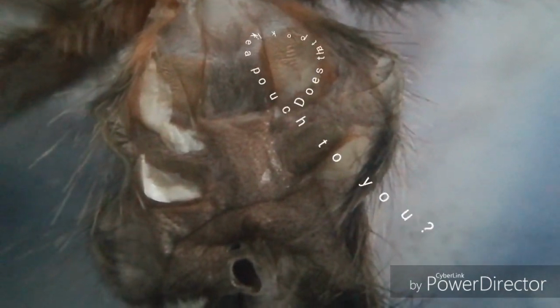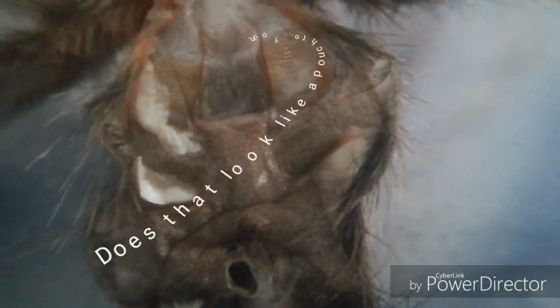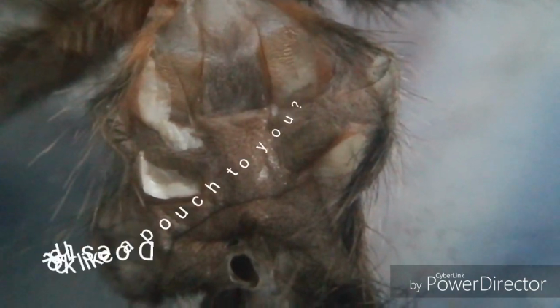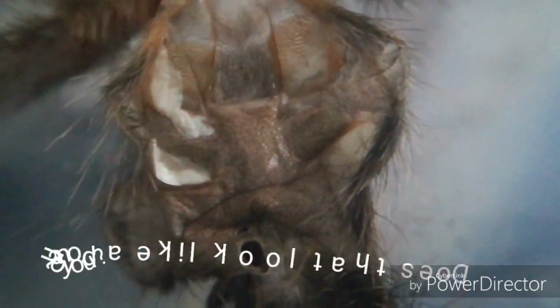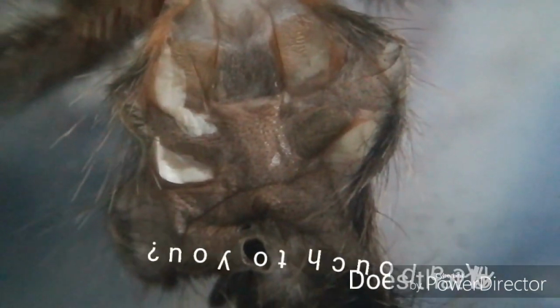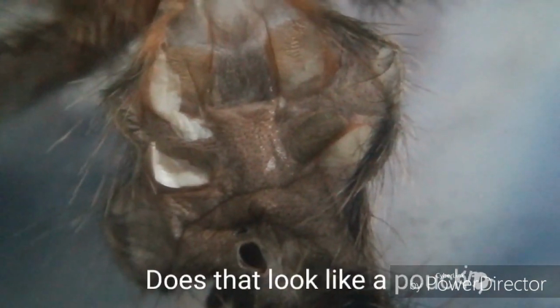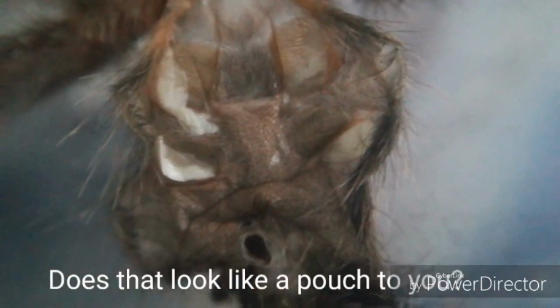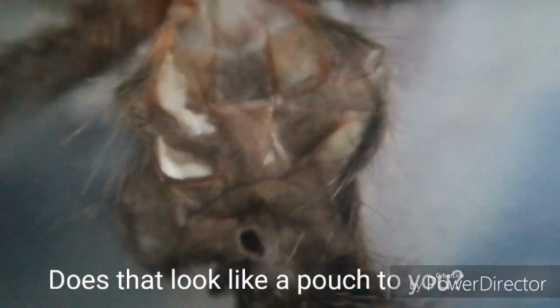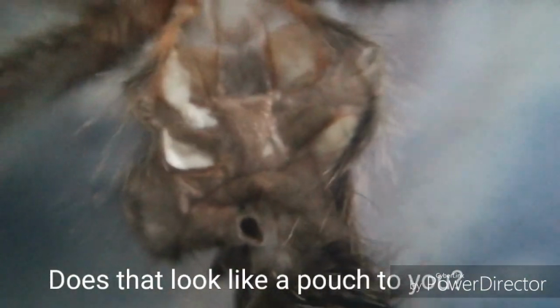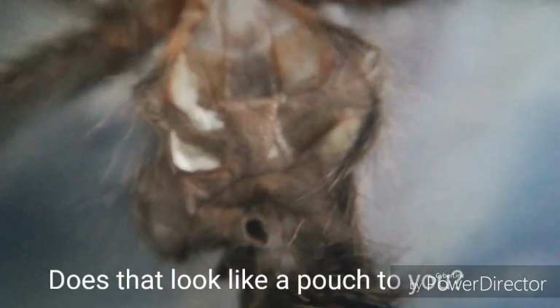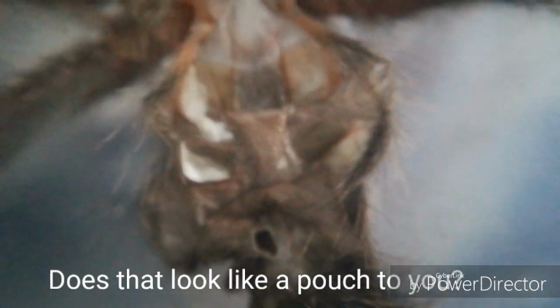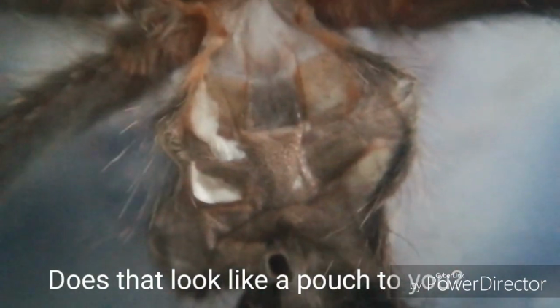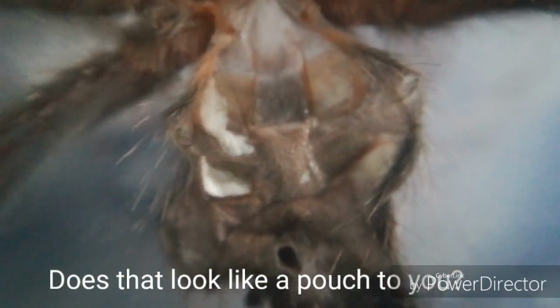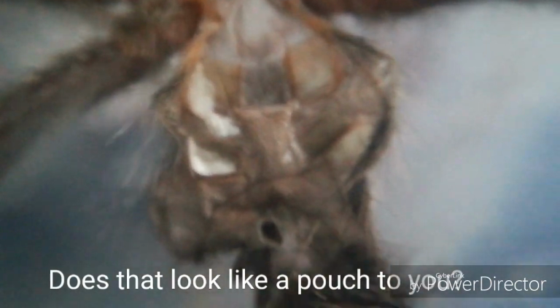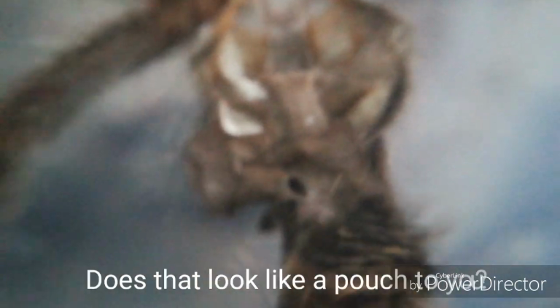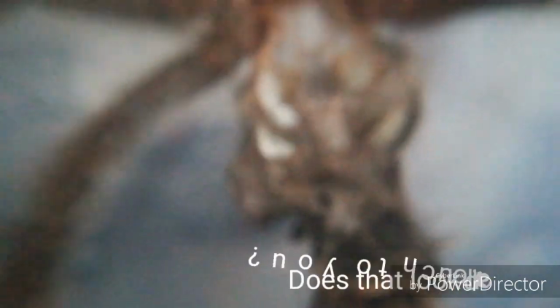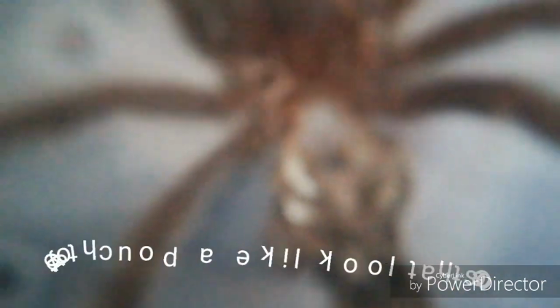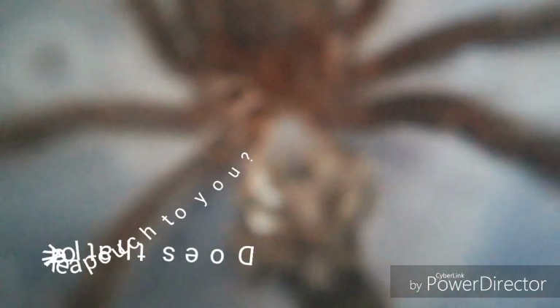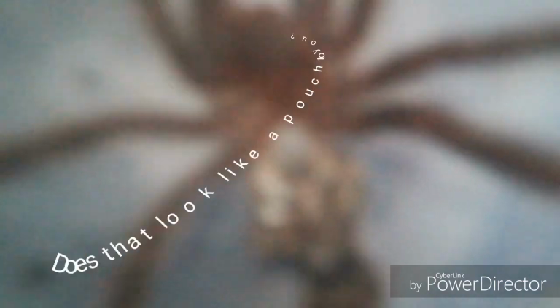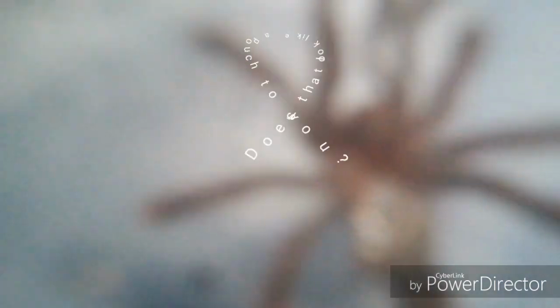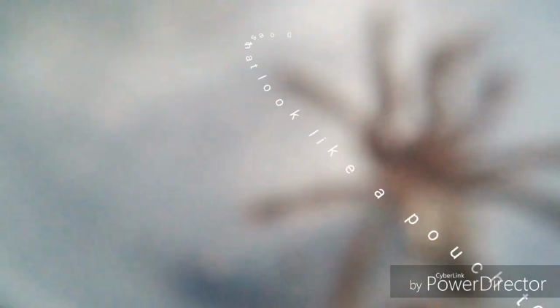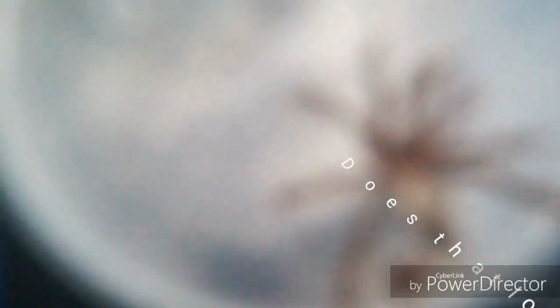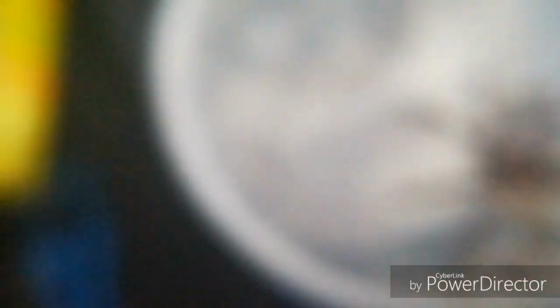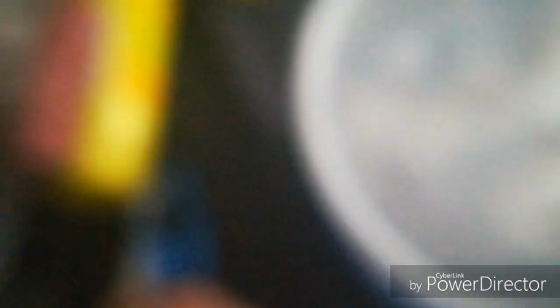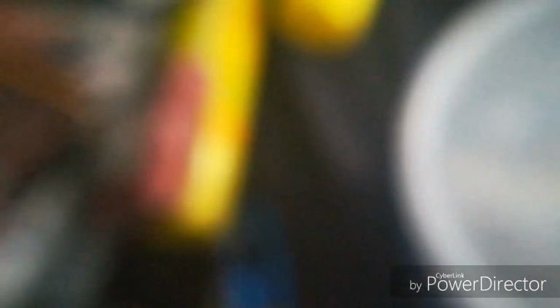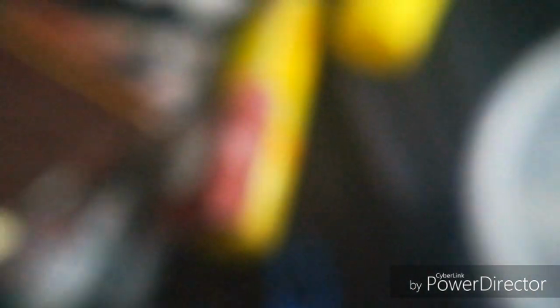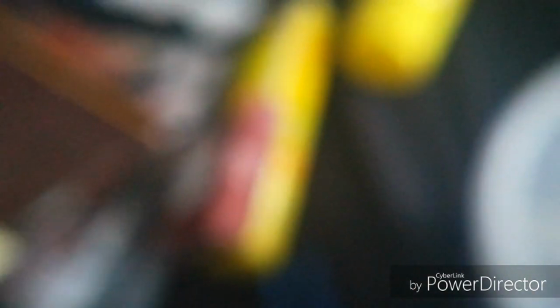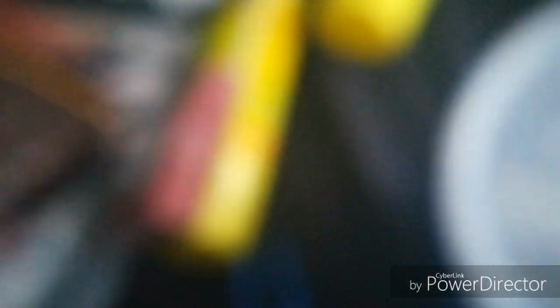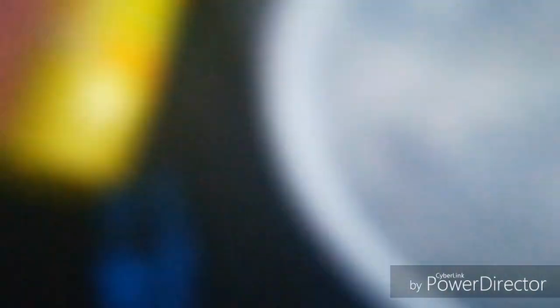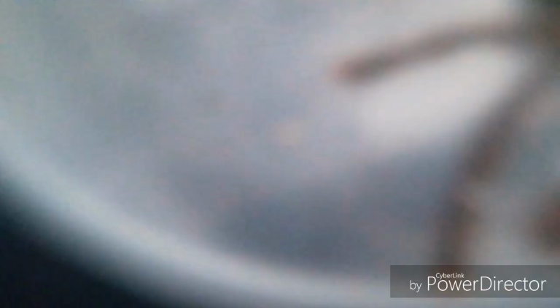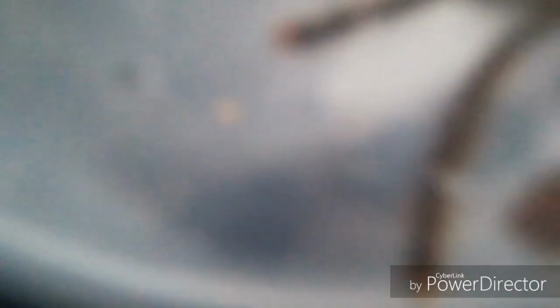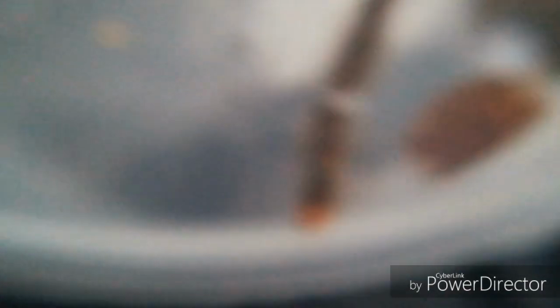Does that look like a pouch to you? Let me just see if I can catch anything on it.